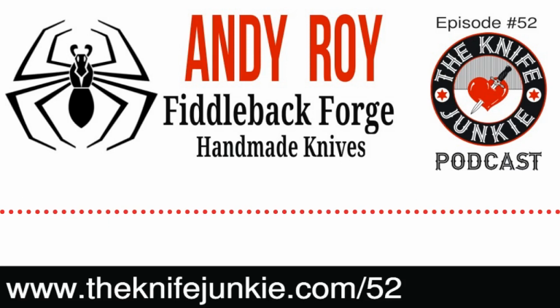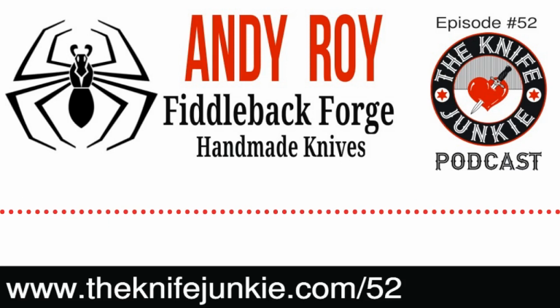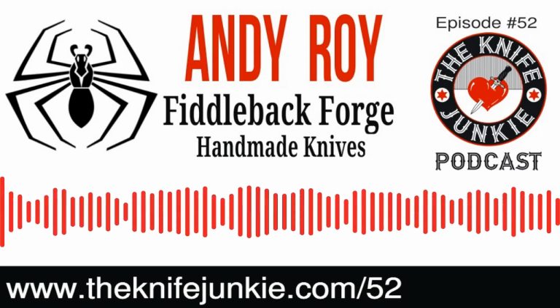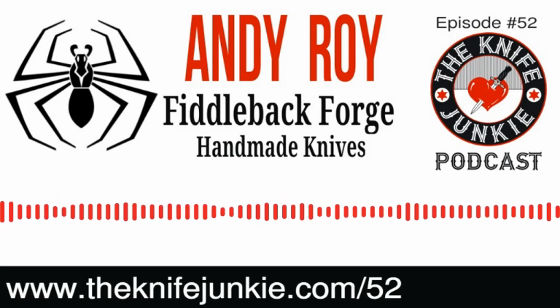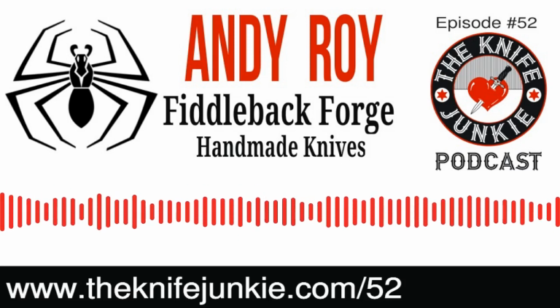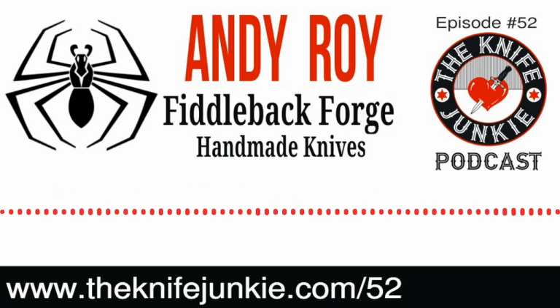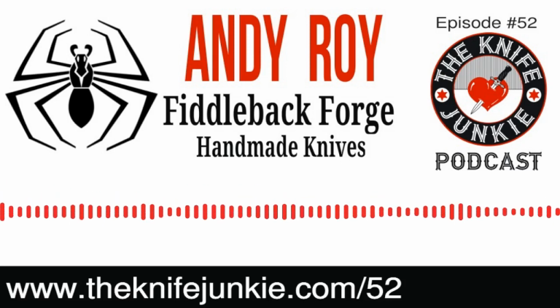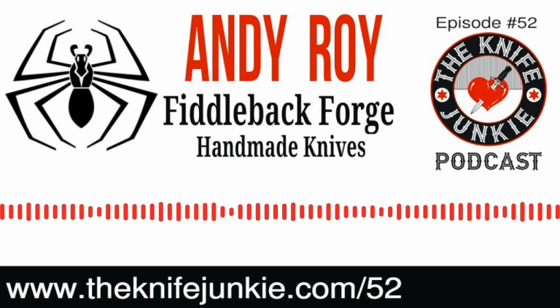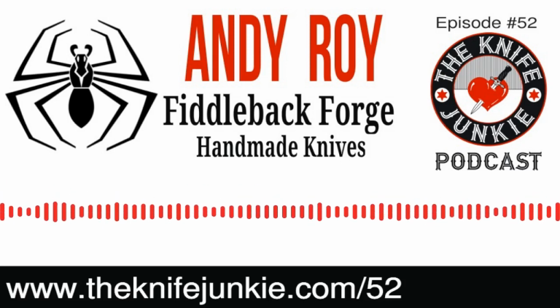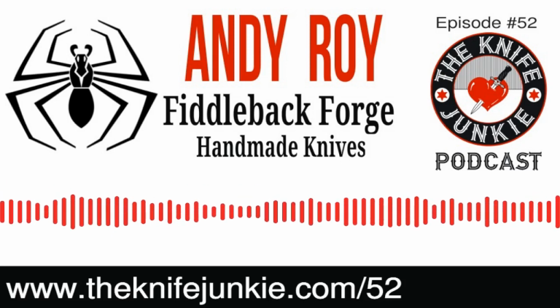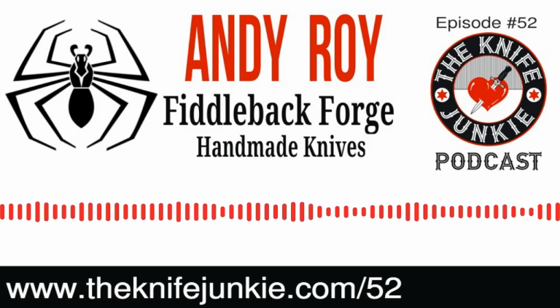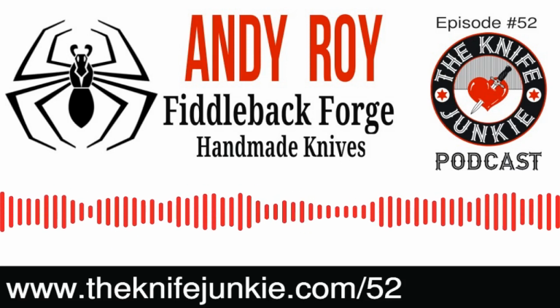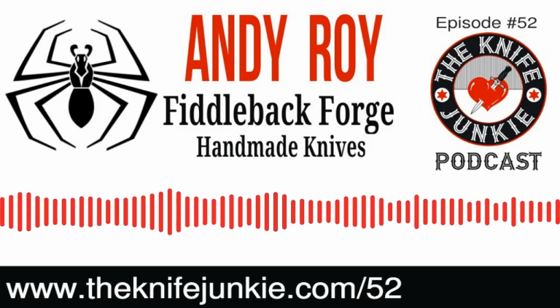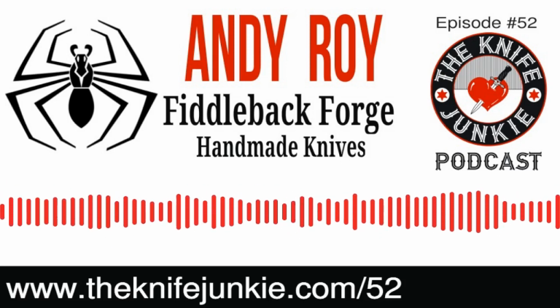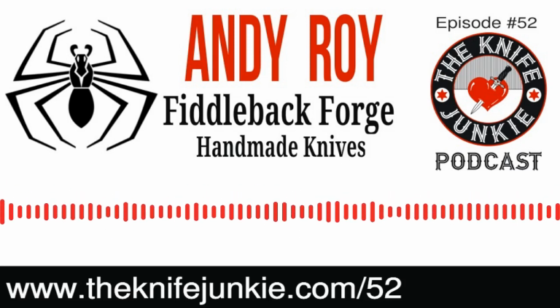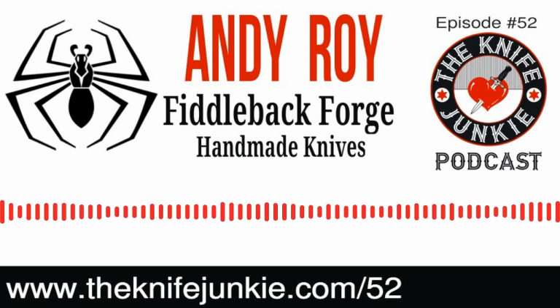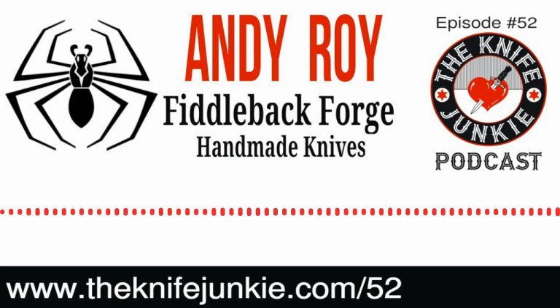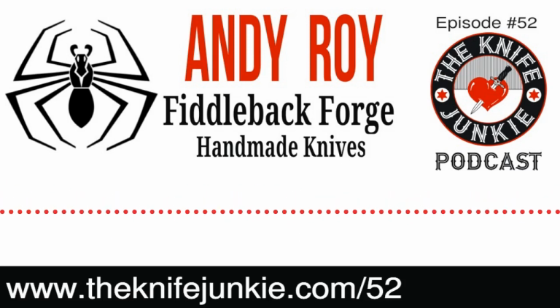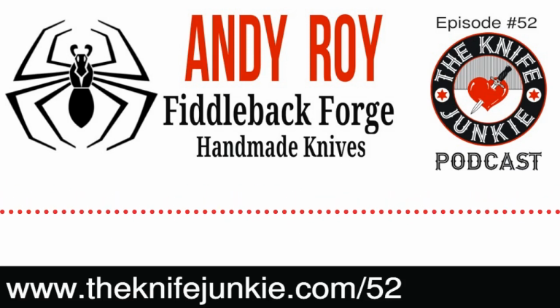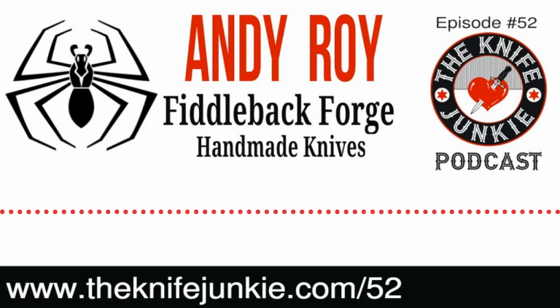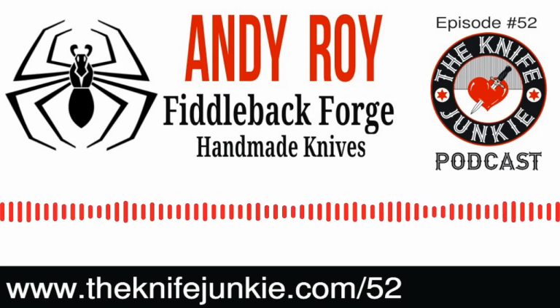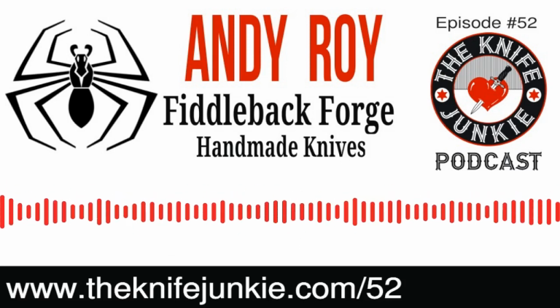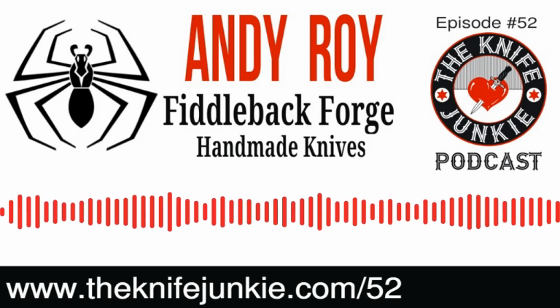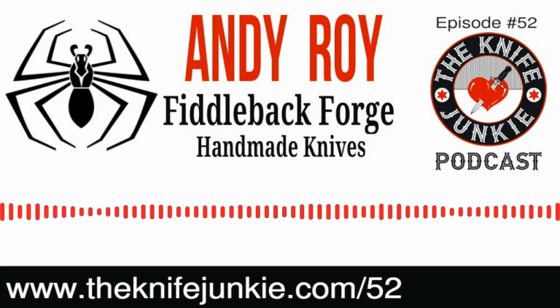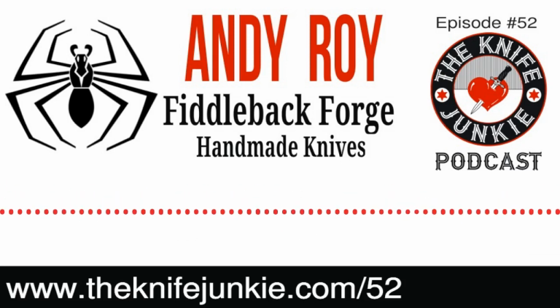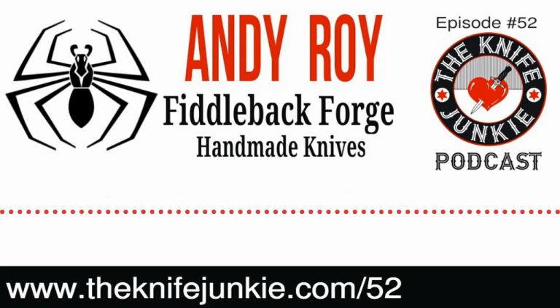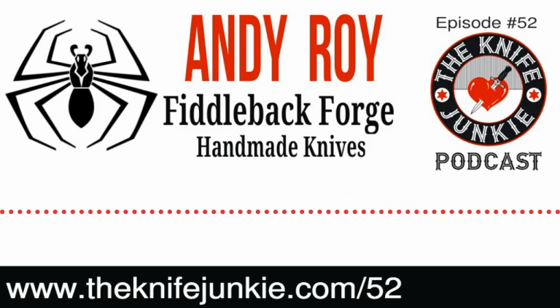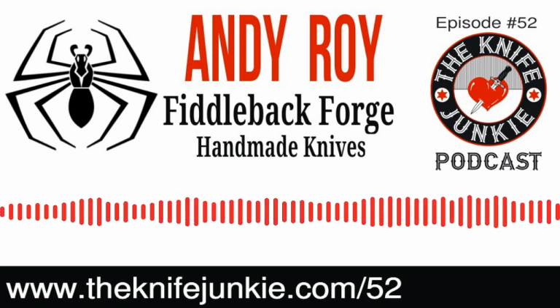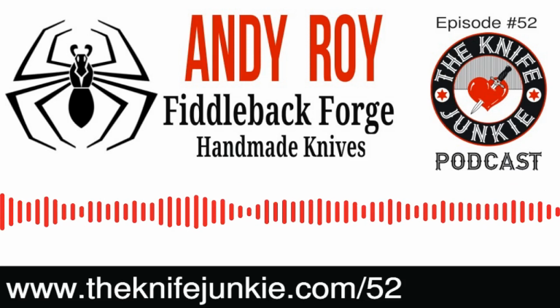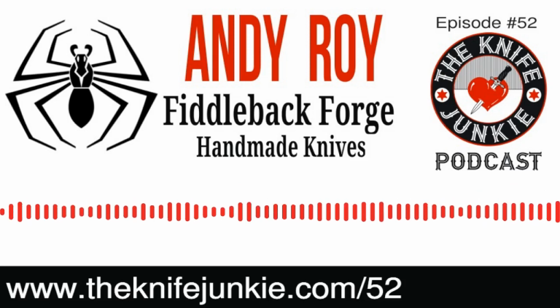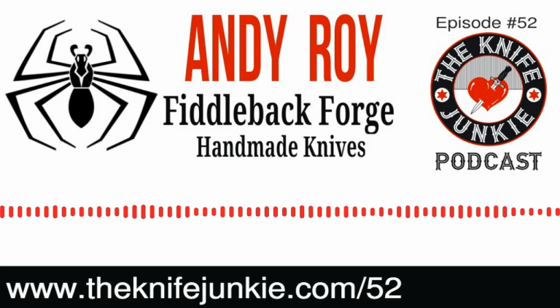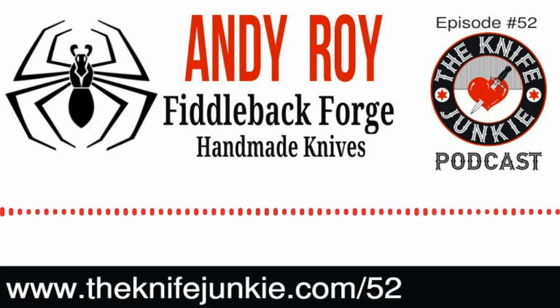The handles should be comfortable. The knife should be comfortable. It should be a sexy looking knife. Life's too short to carry an ugly knife.